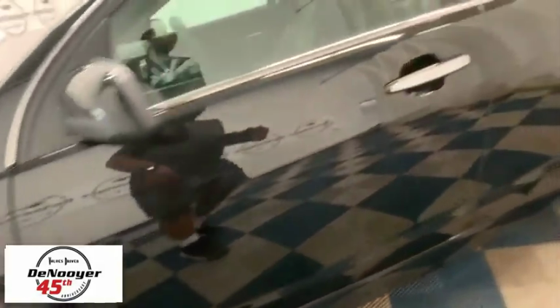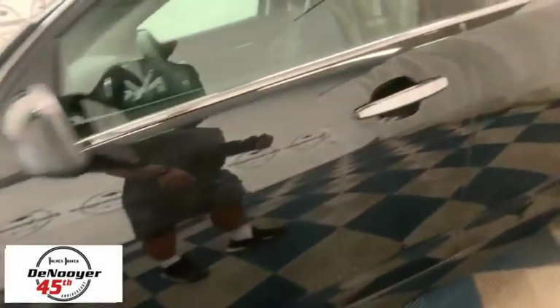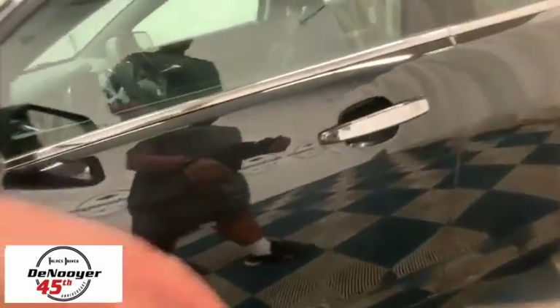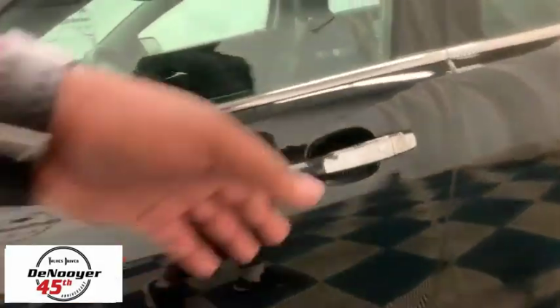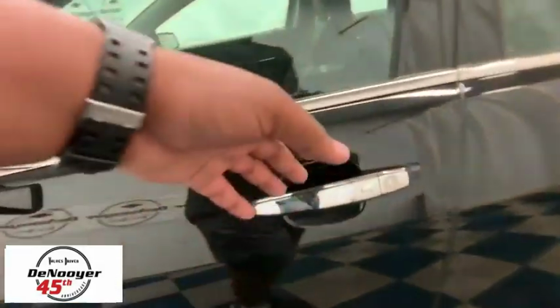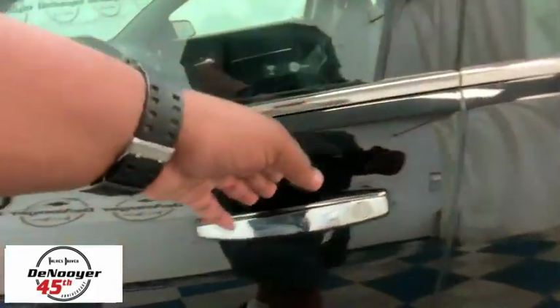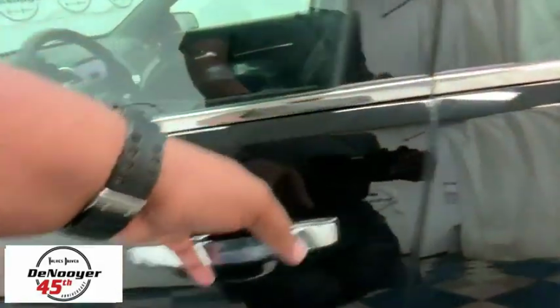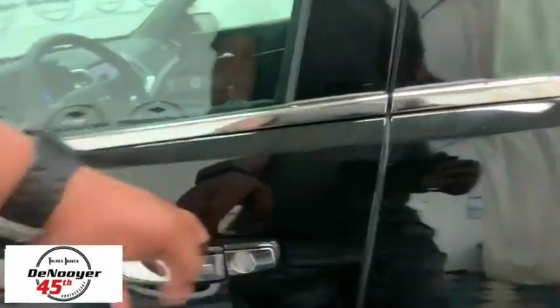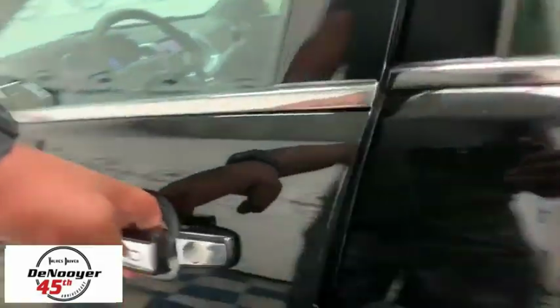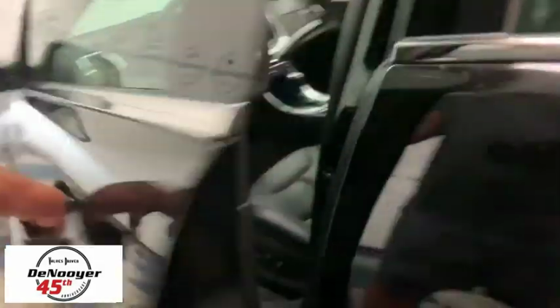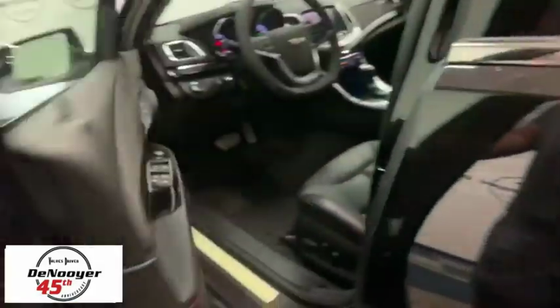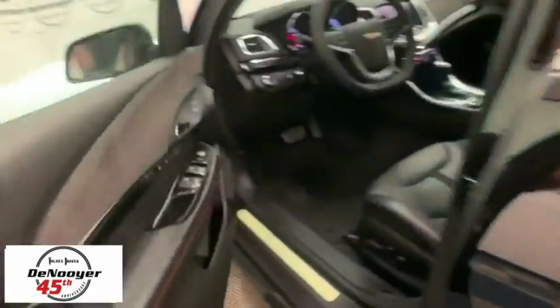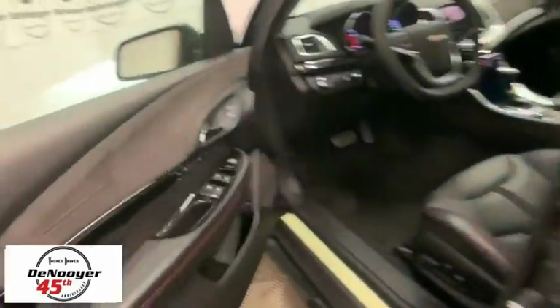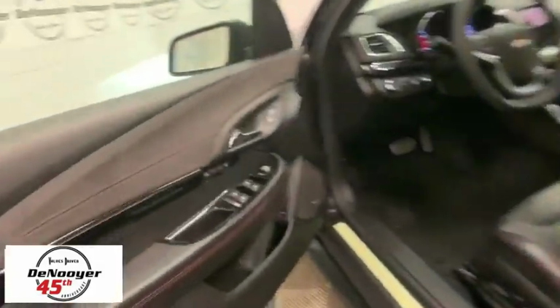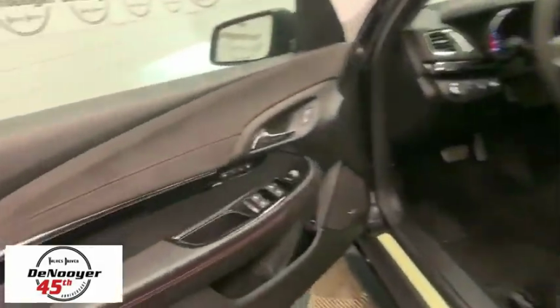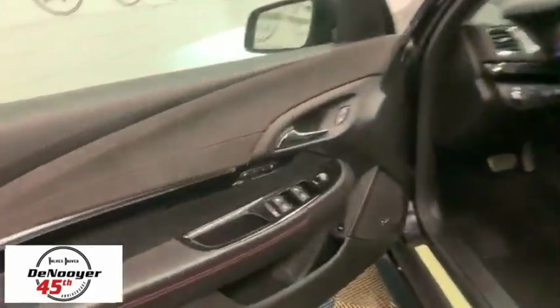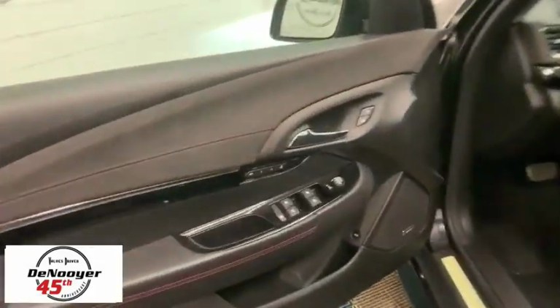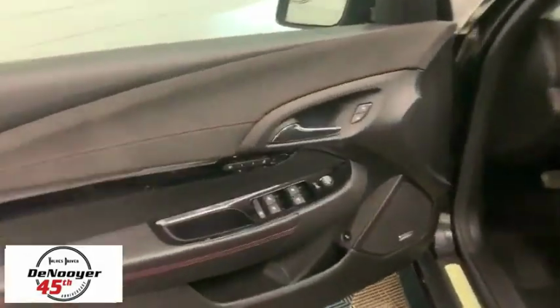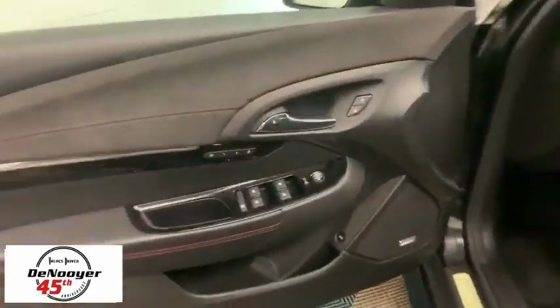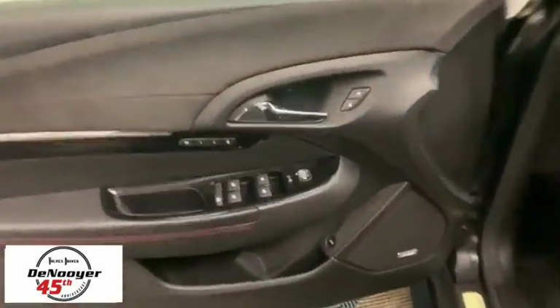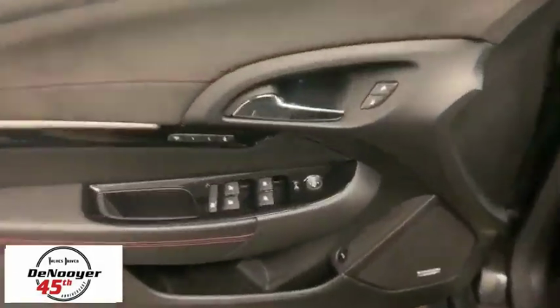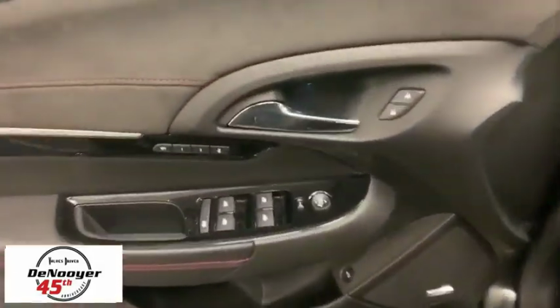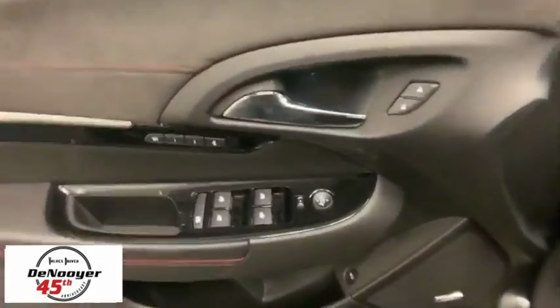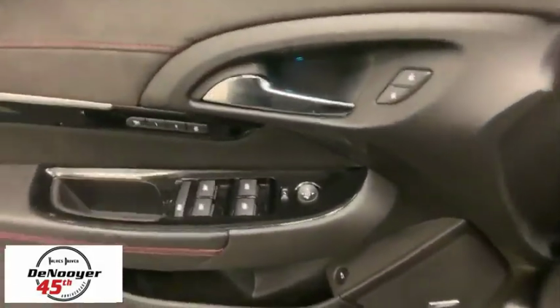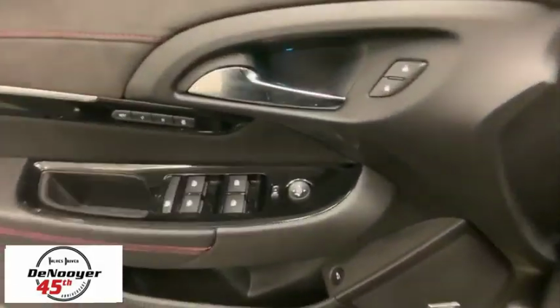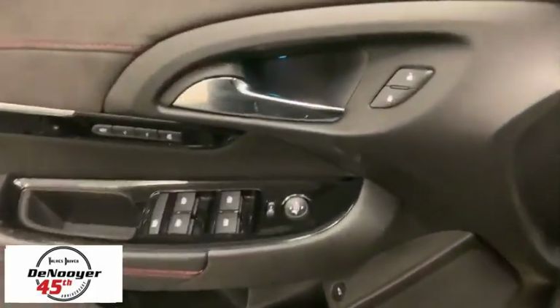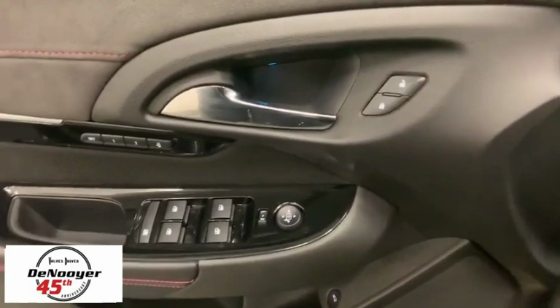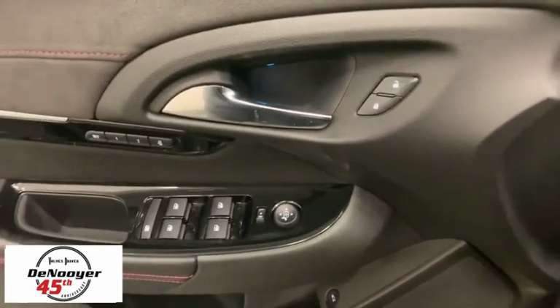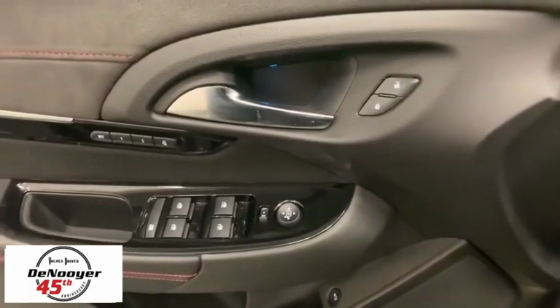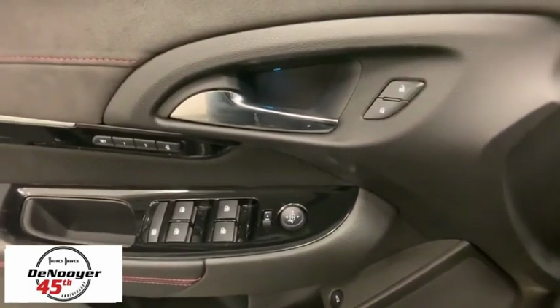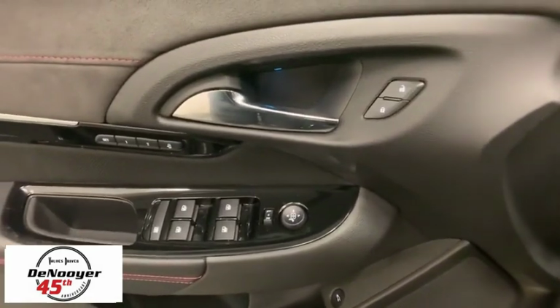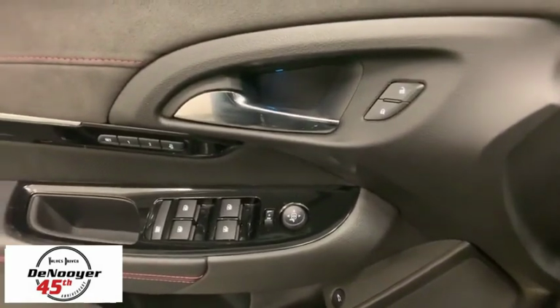This vehicle has less than 3,000 miles. Here are some of this vehicle's great options.